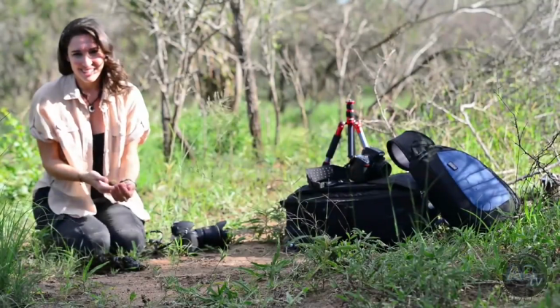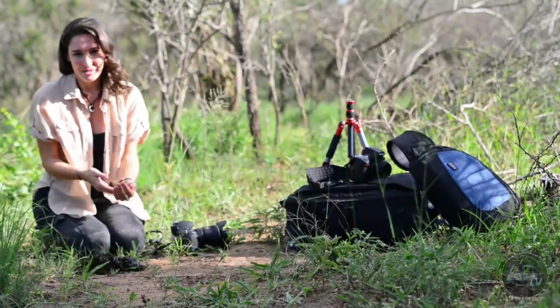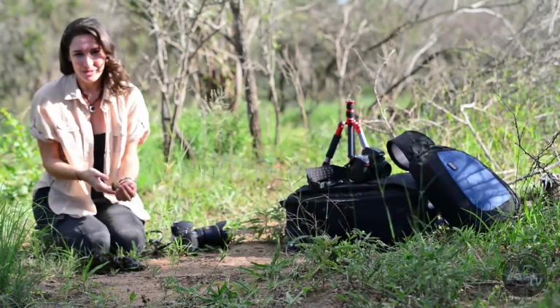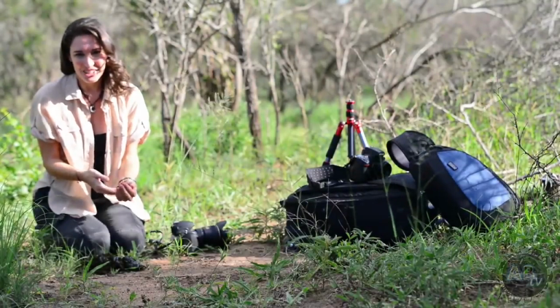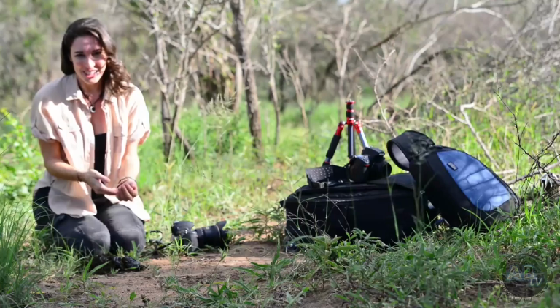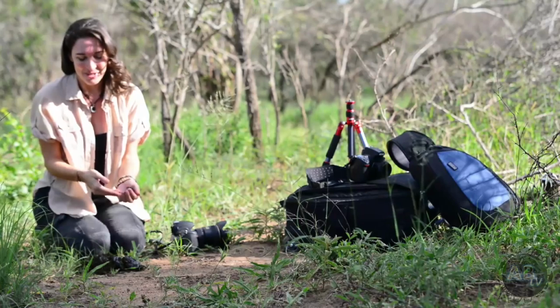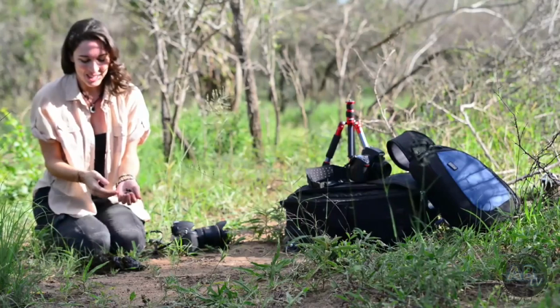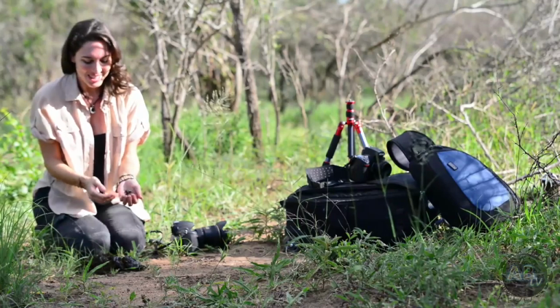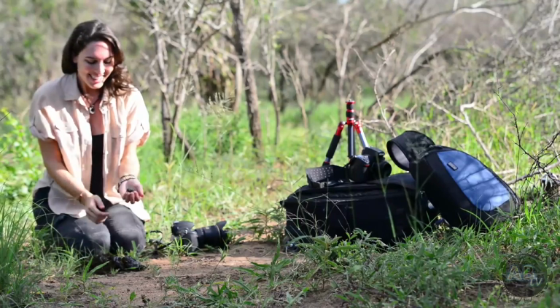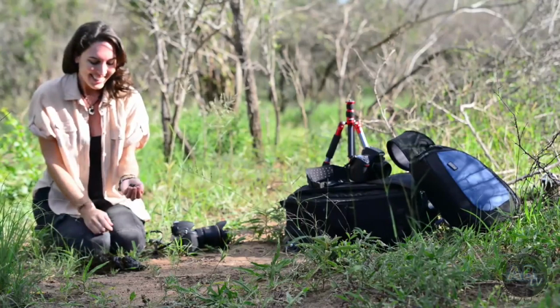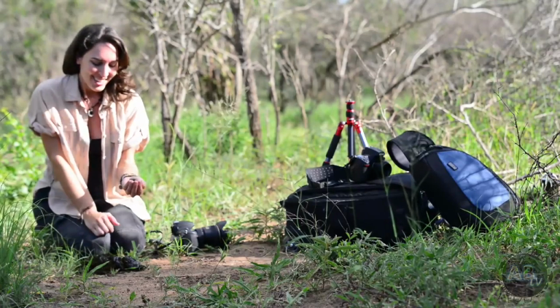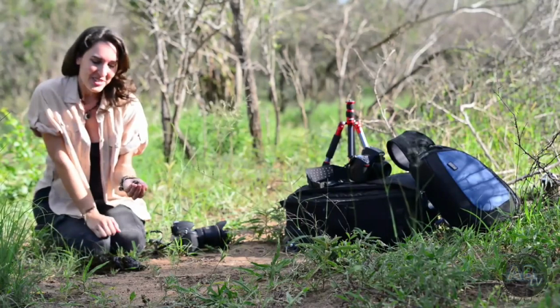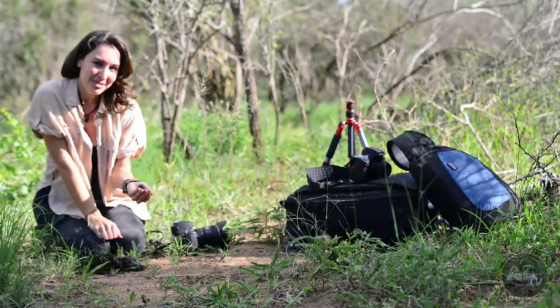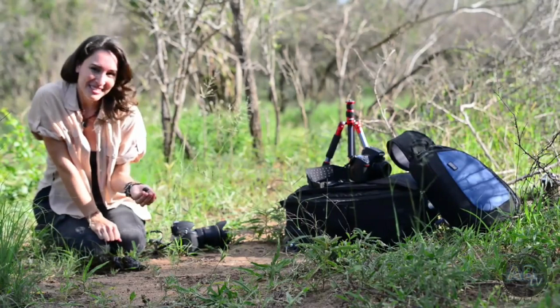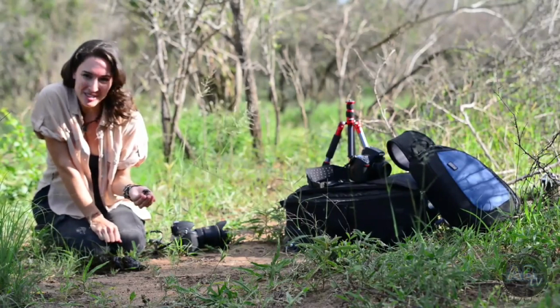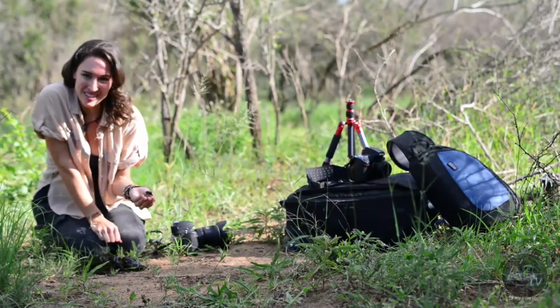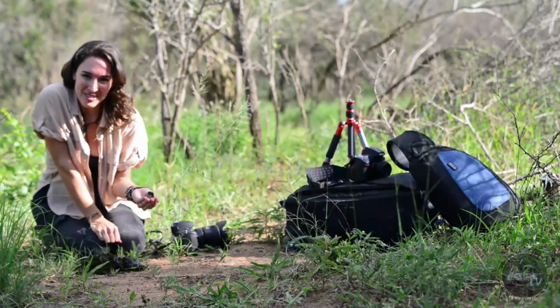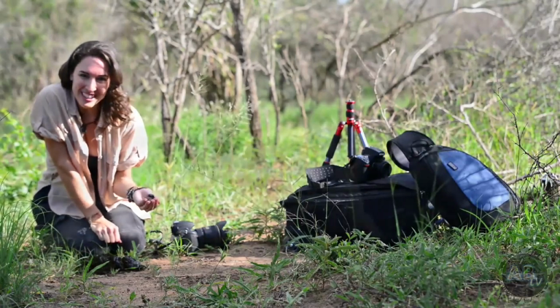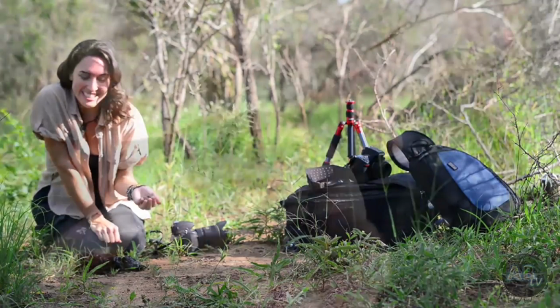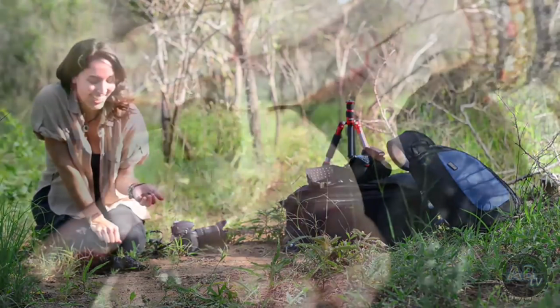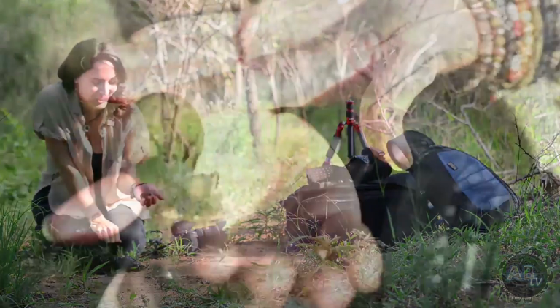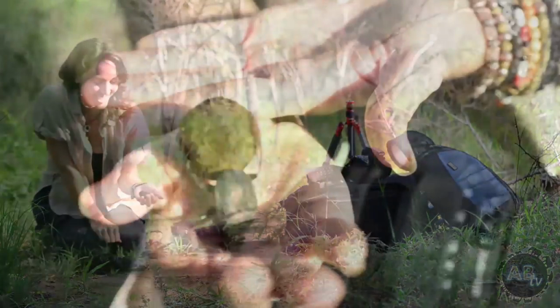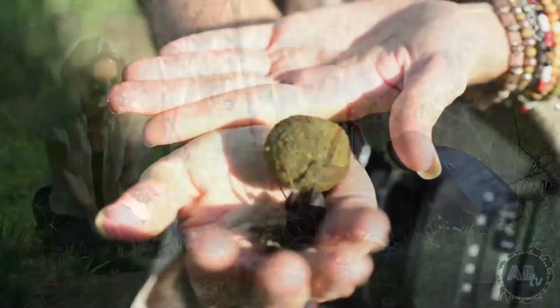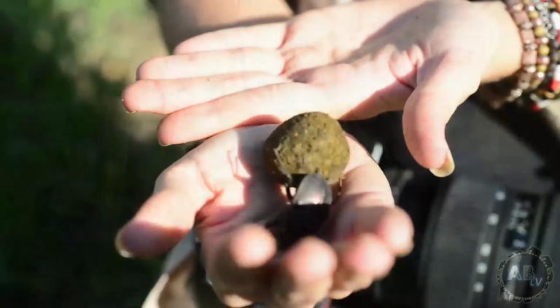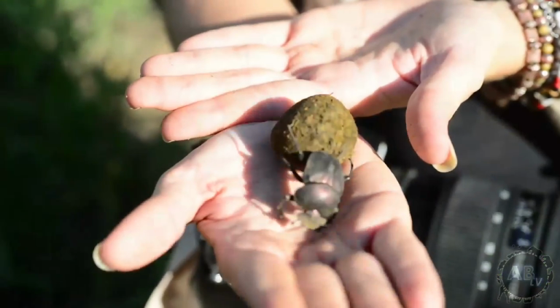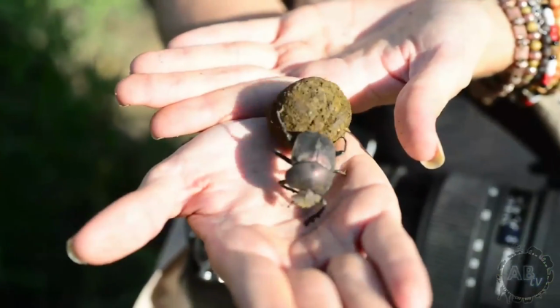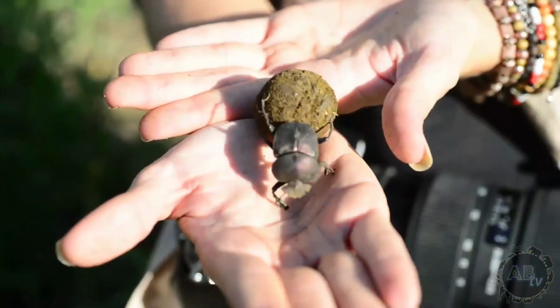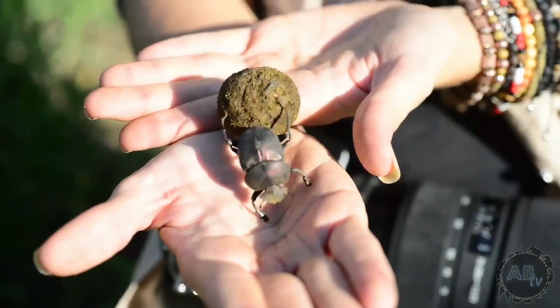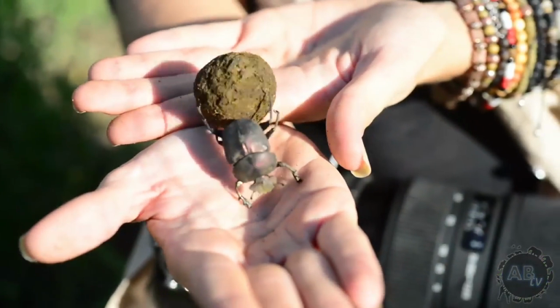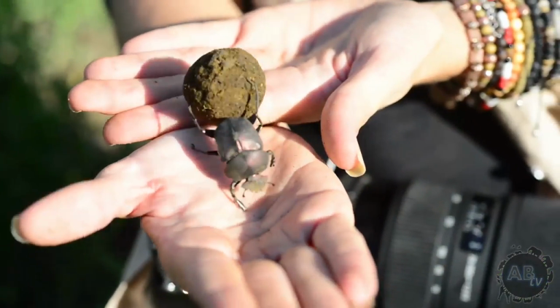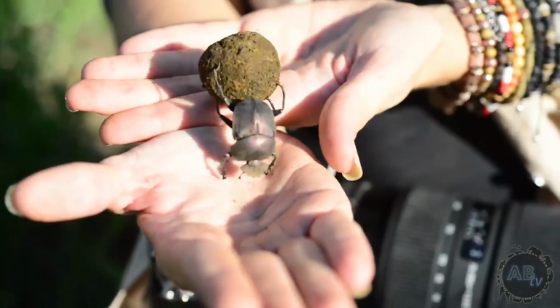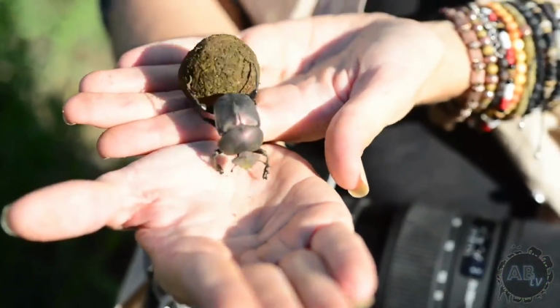Welcome to Shannon Wild. On this week's episode, I'm getting down and dirty with the dung beetle.